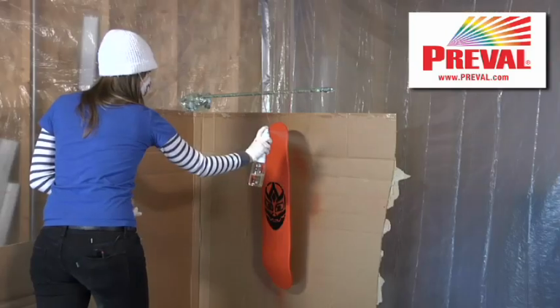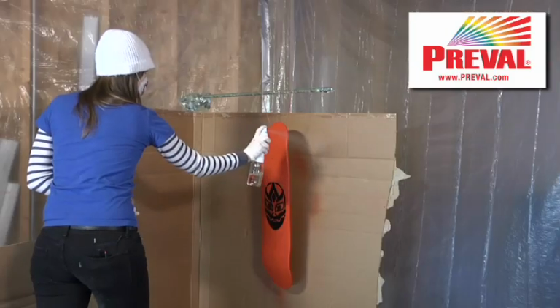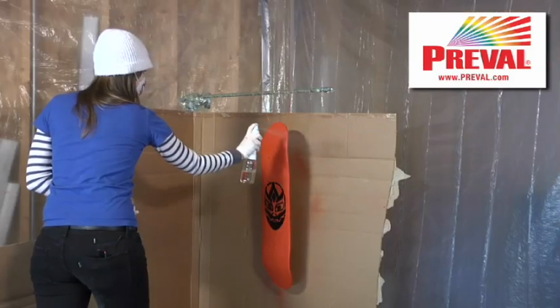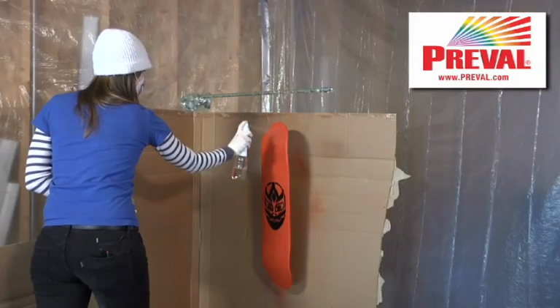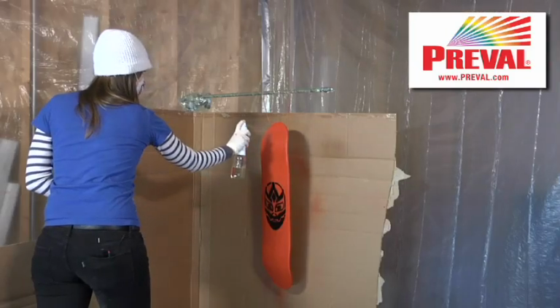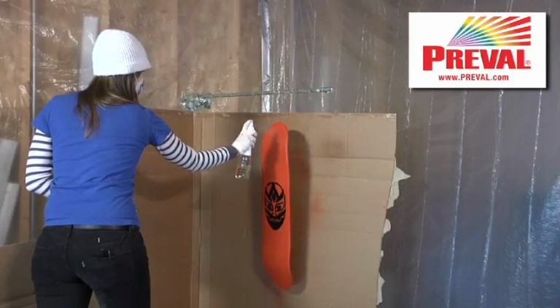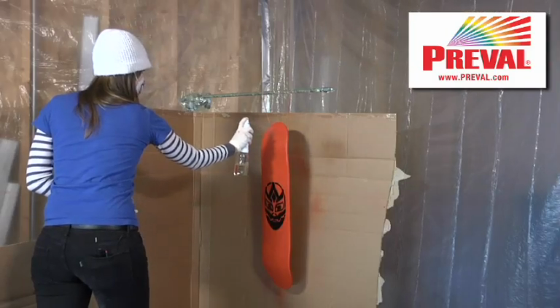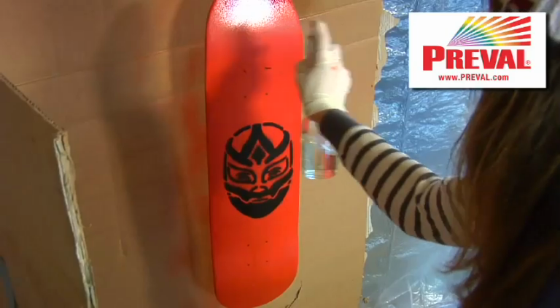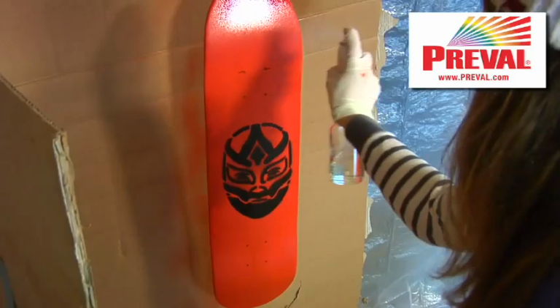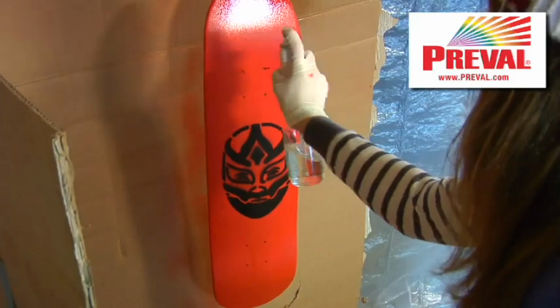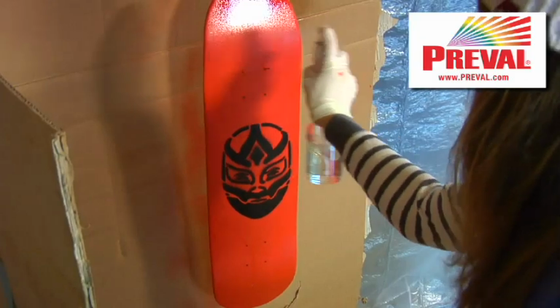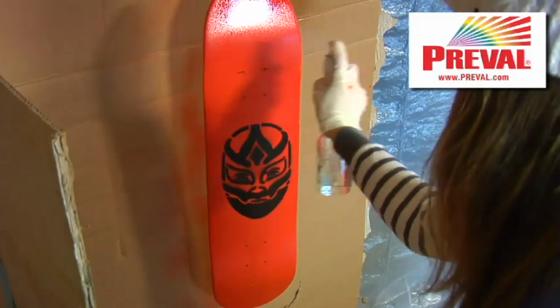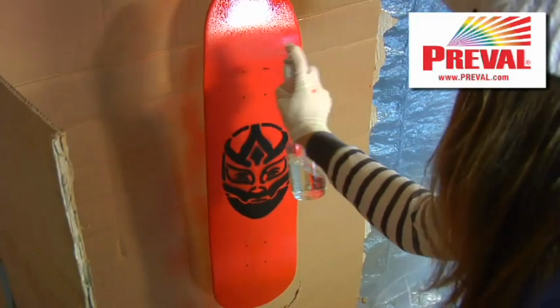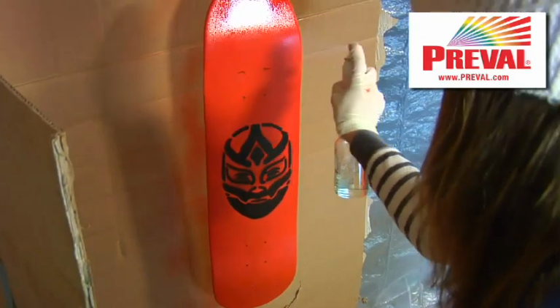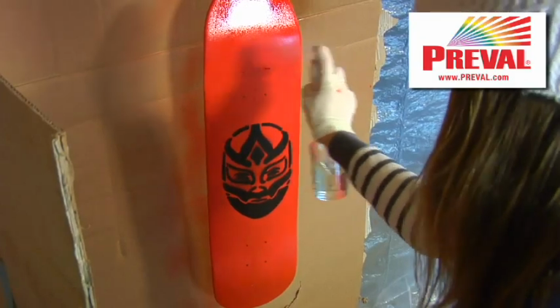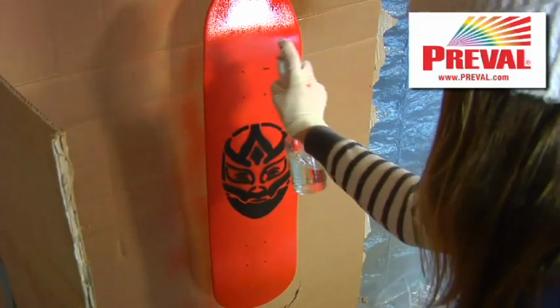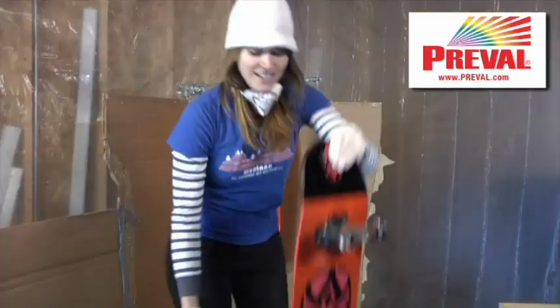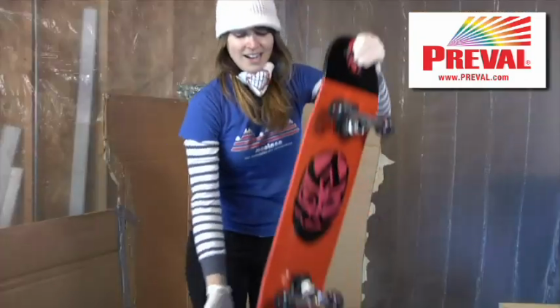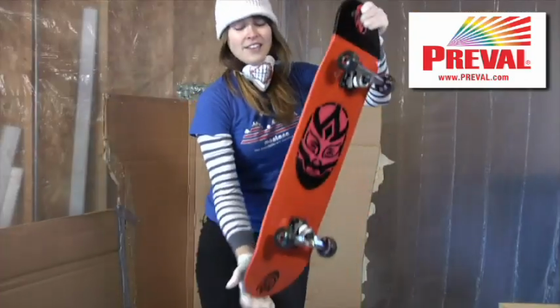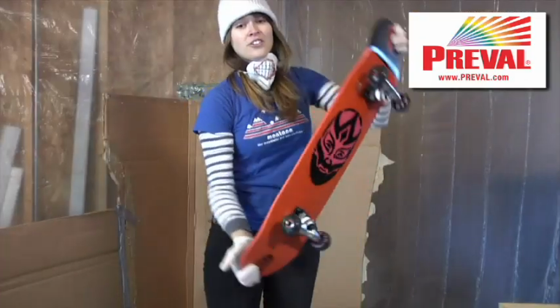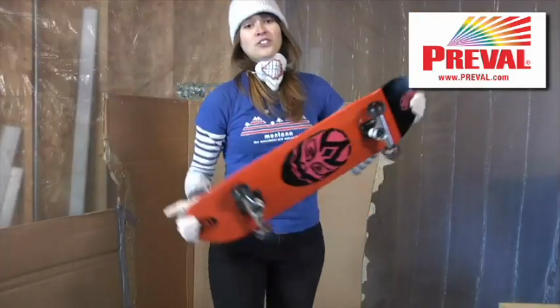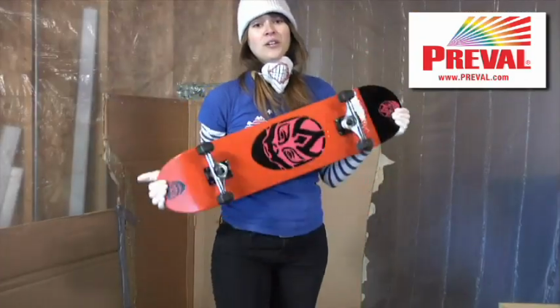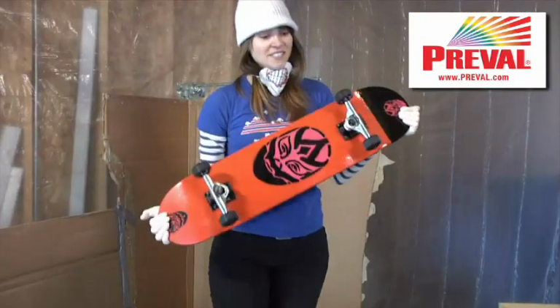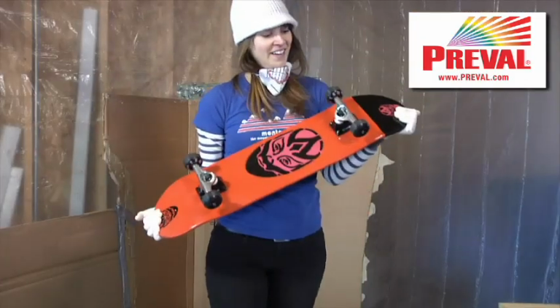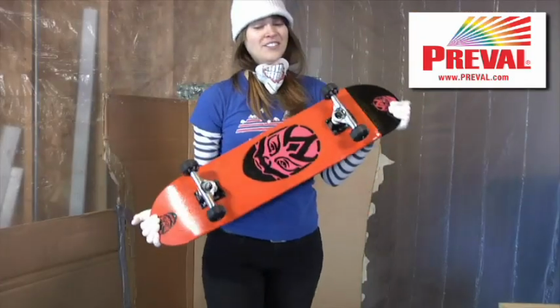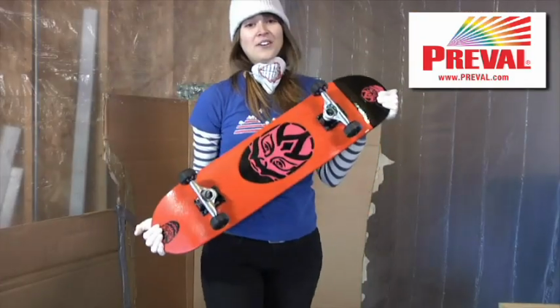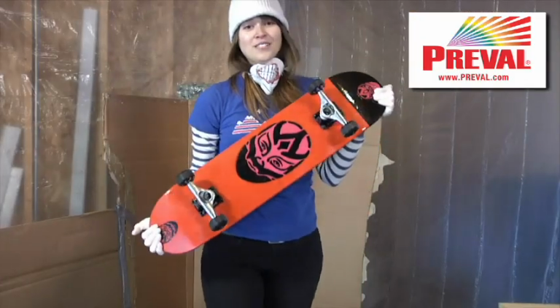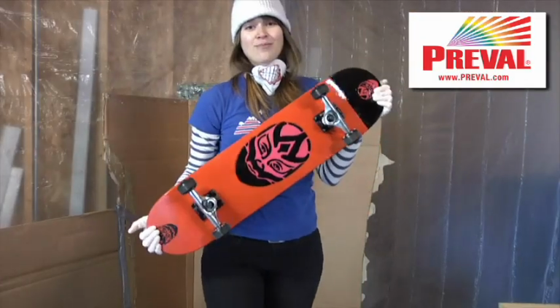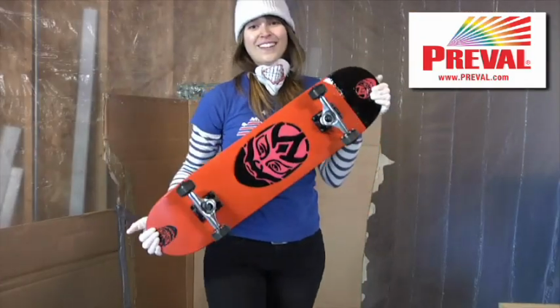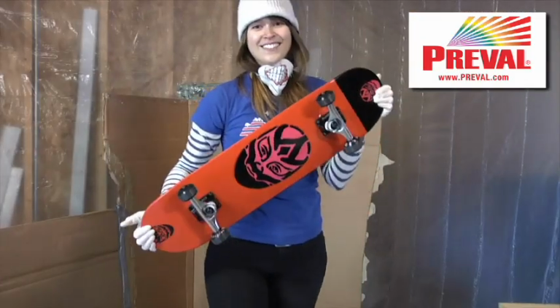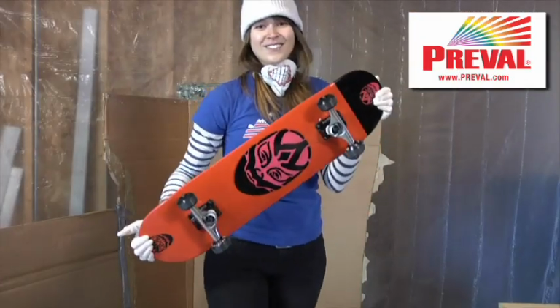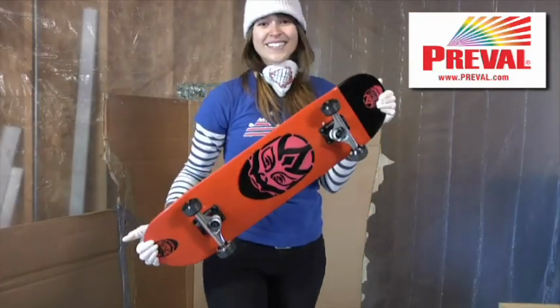So I'm just going to spray the varnish on a lot like the paint. I'll add the trucks and wheels and I'll have another awesome board like this one.